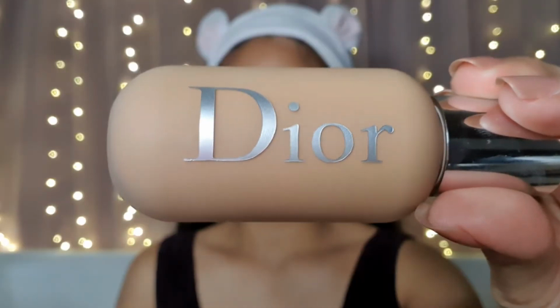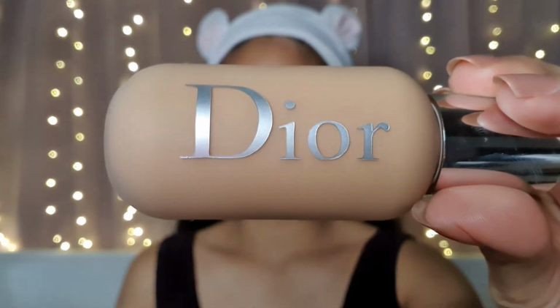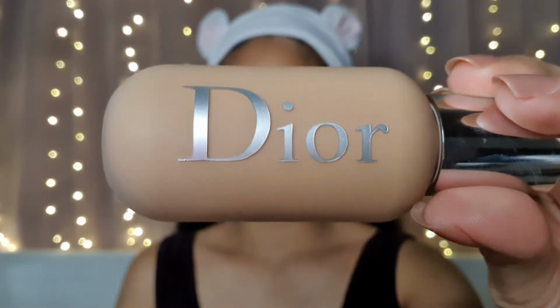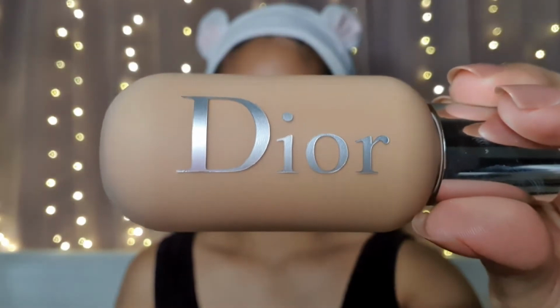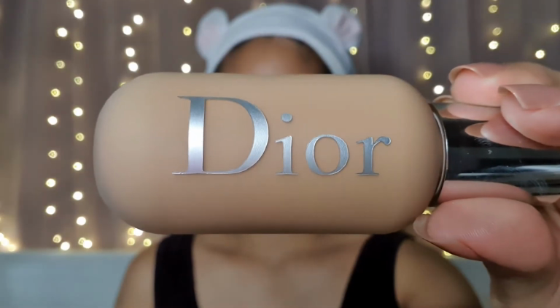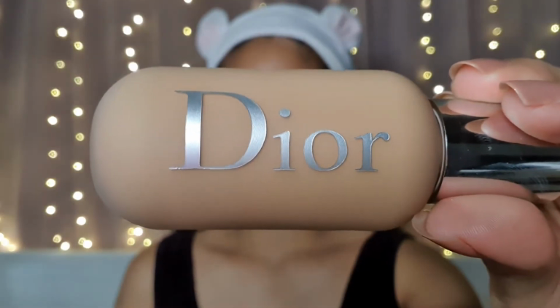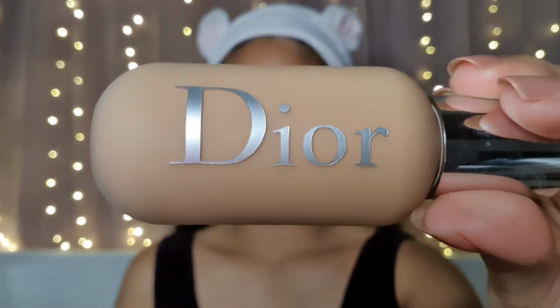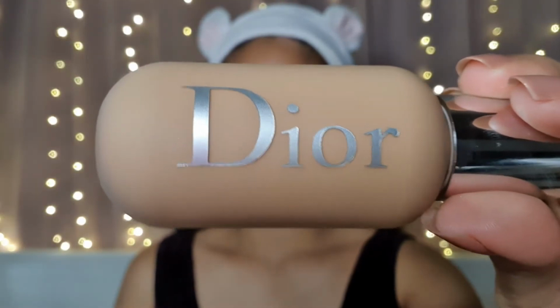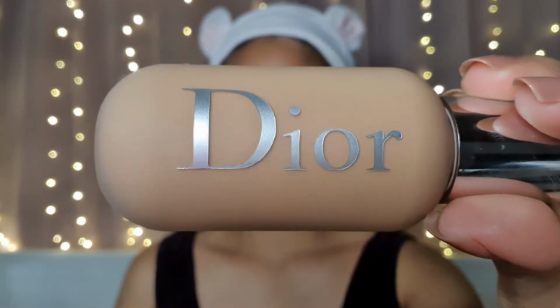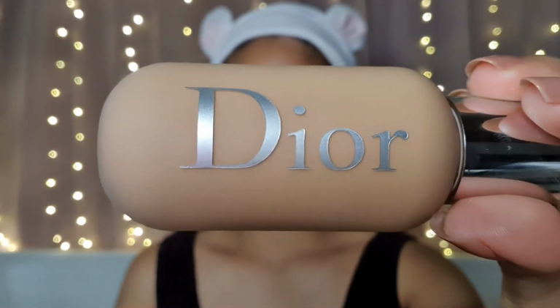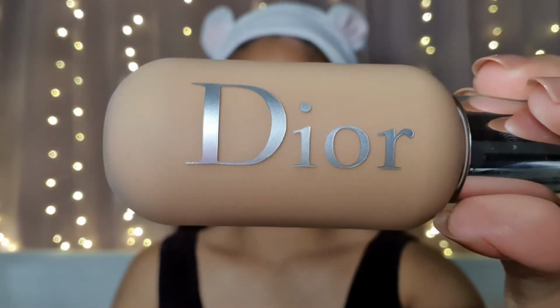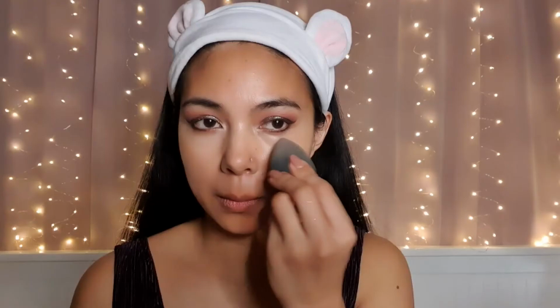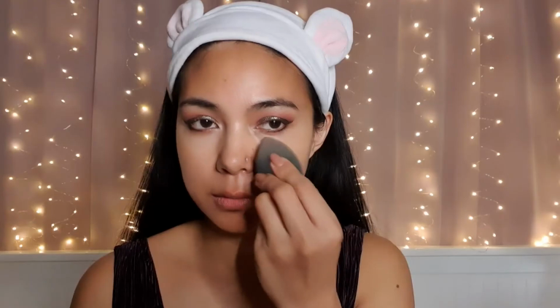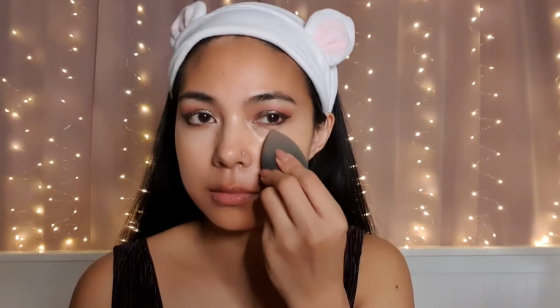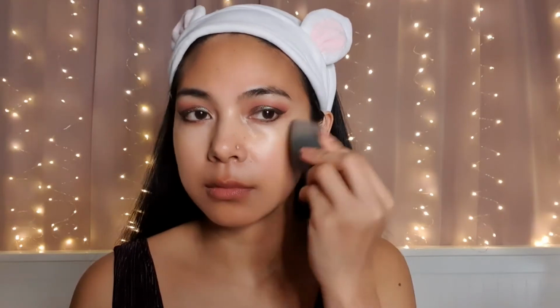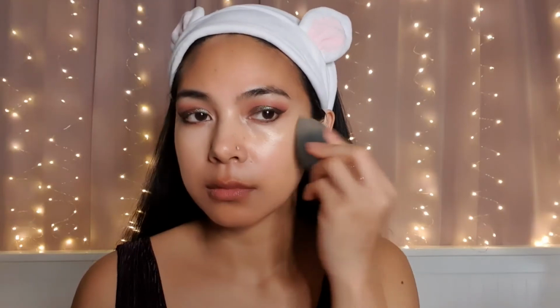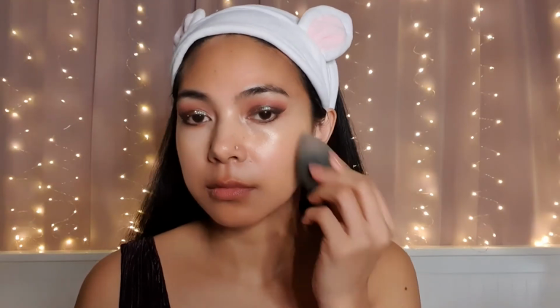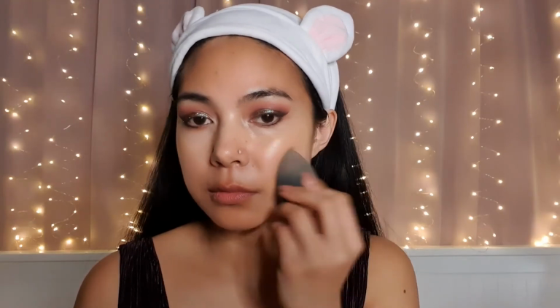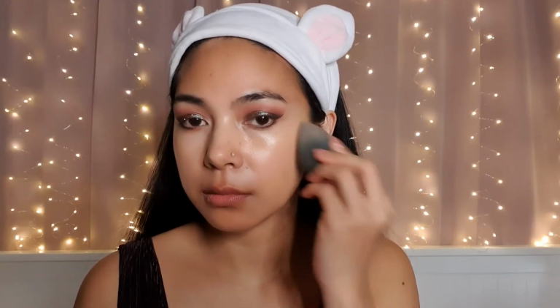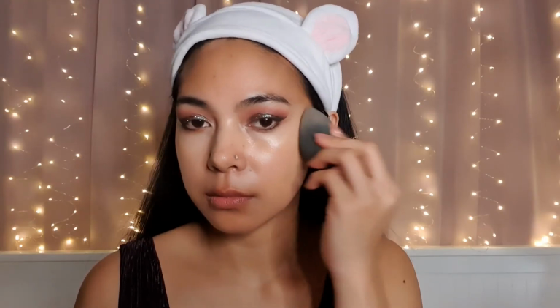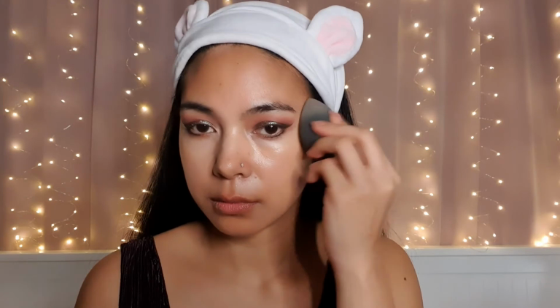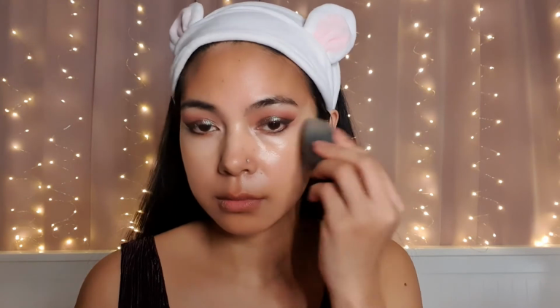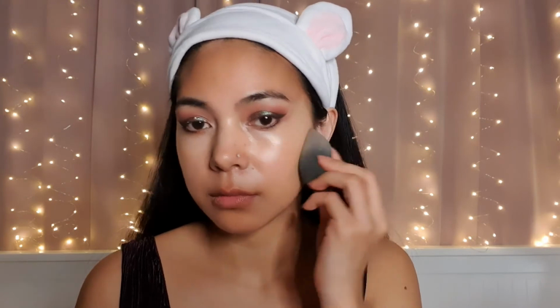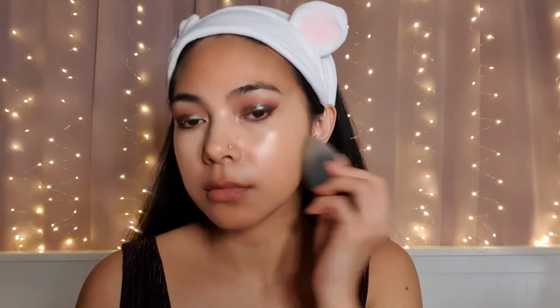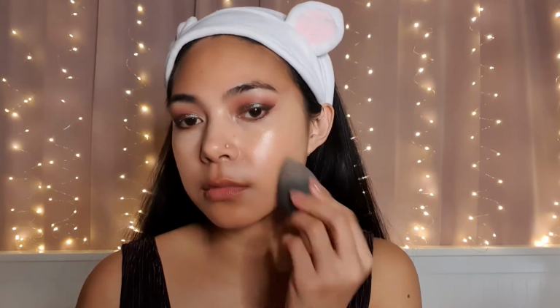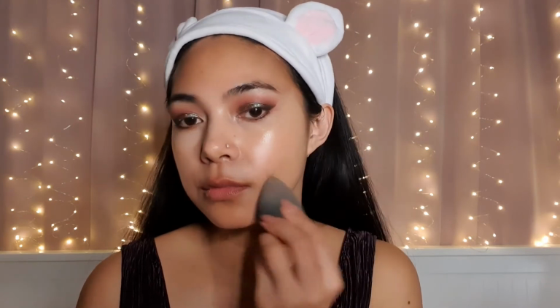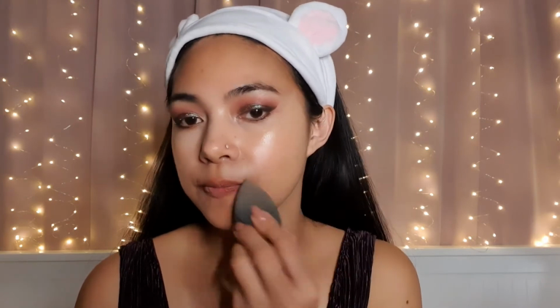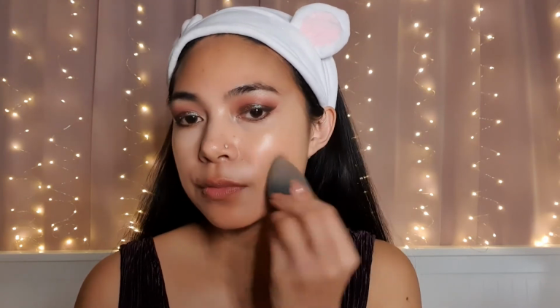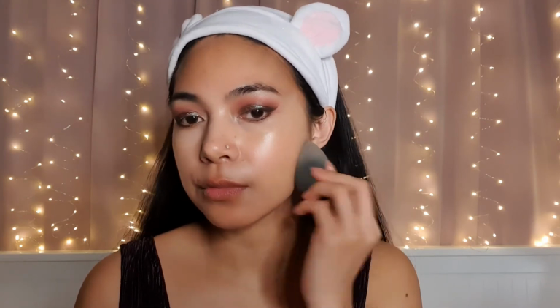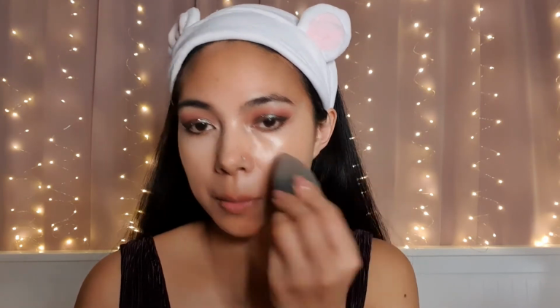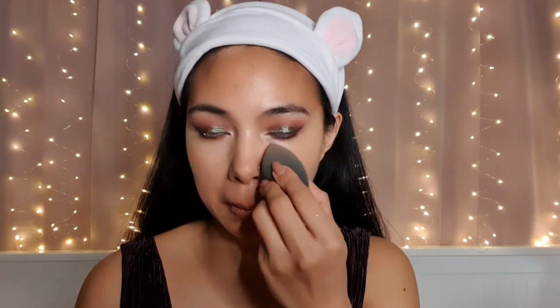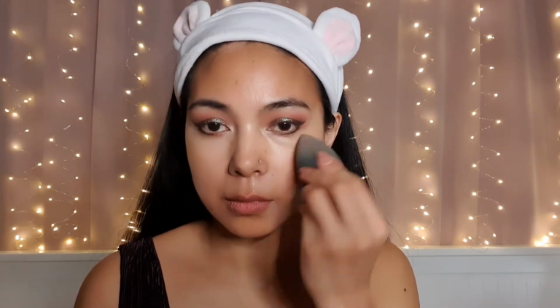For my foundation, I'm using Lior and this is in the shade 25N.